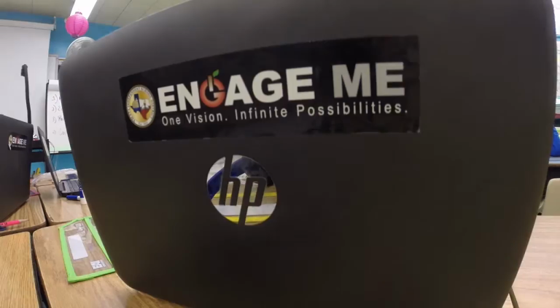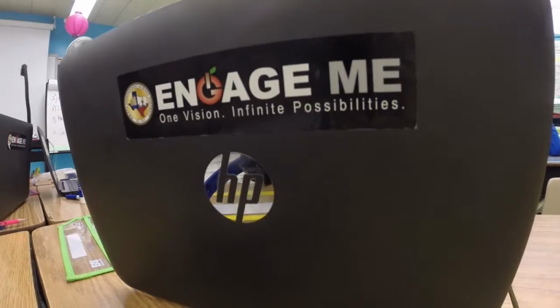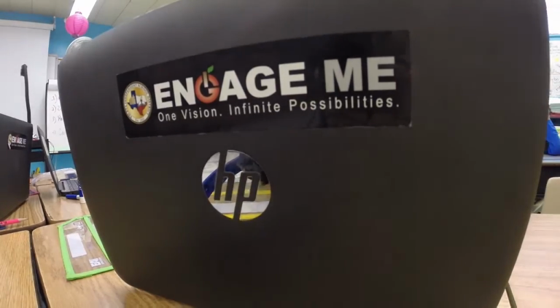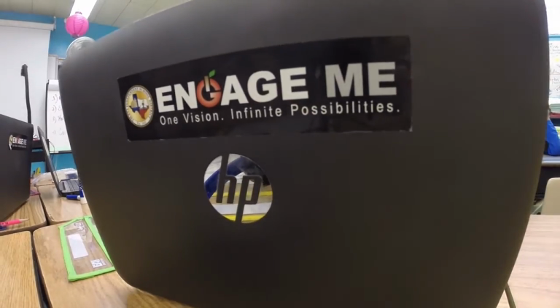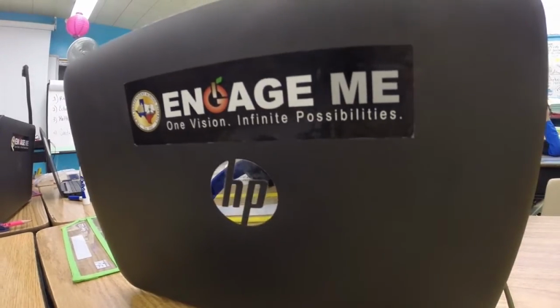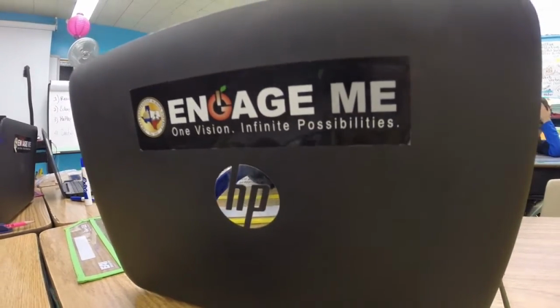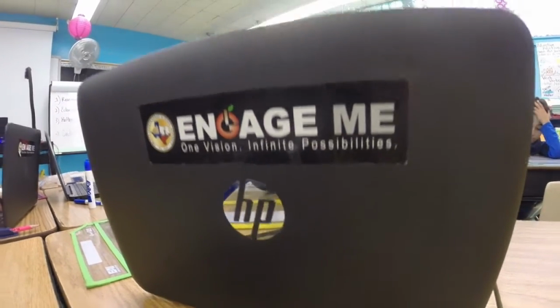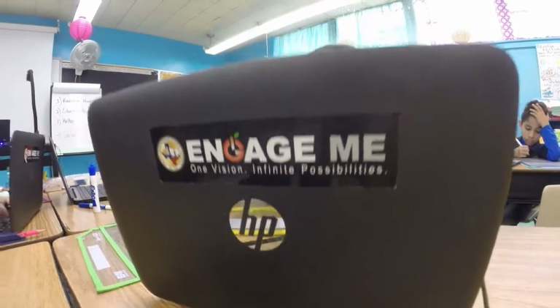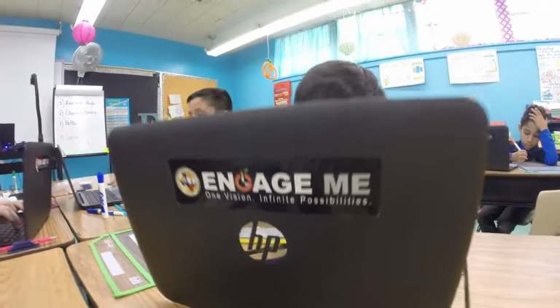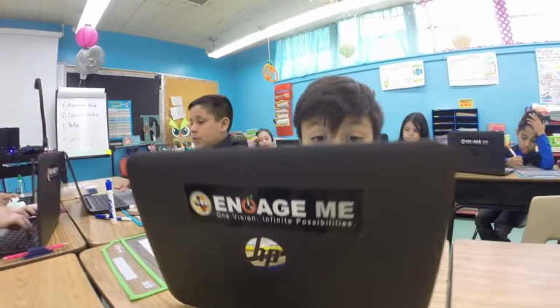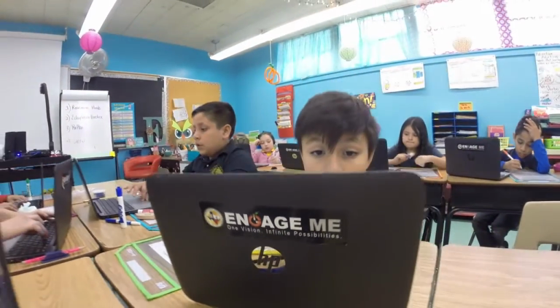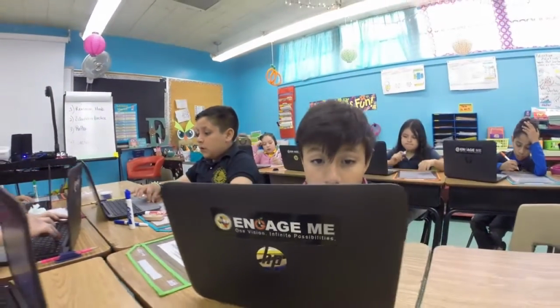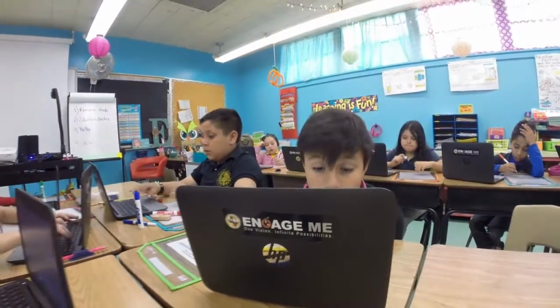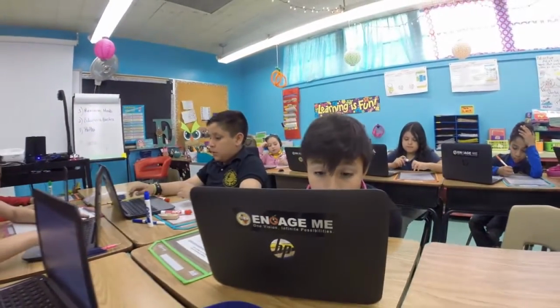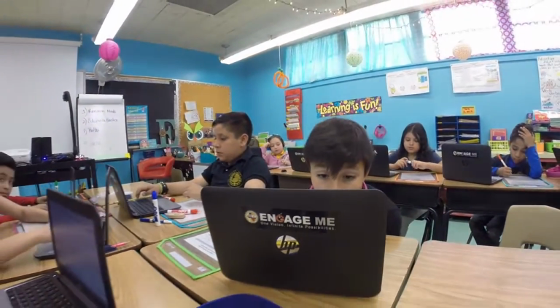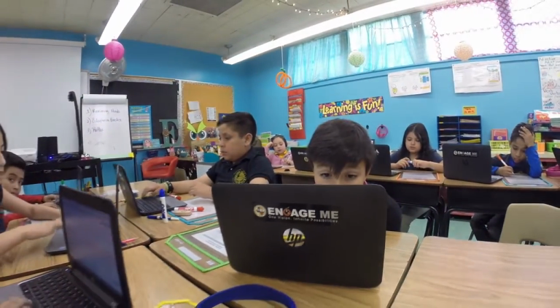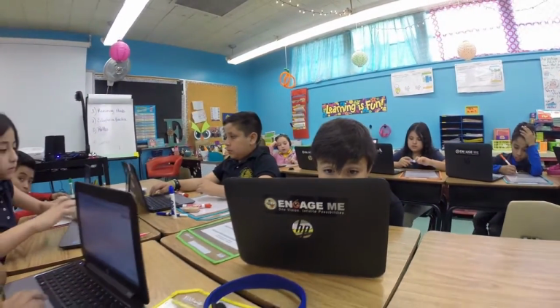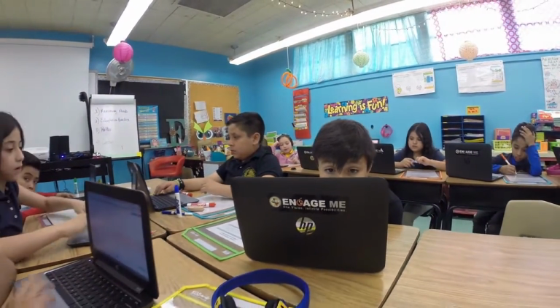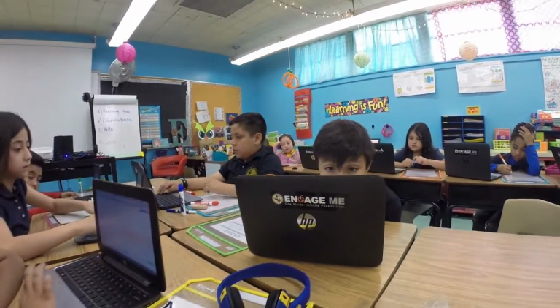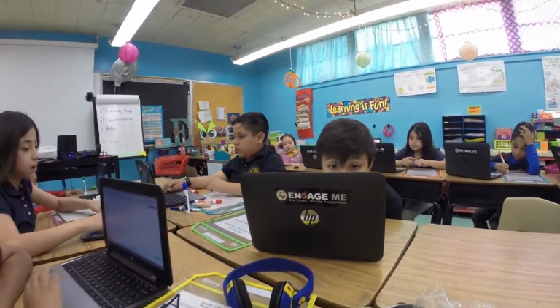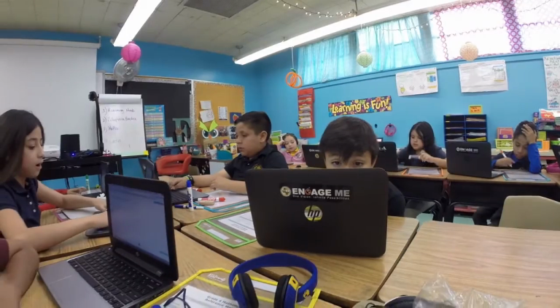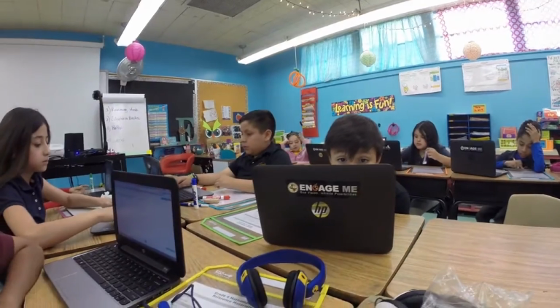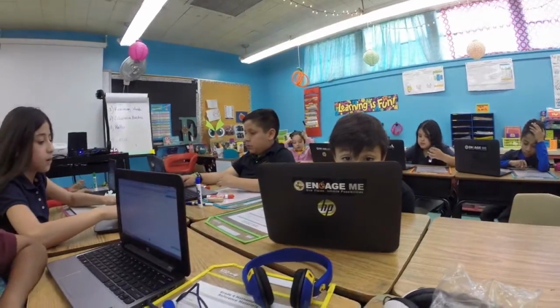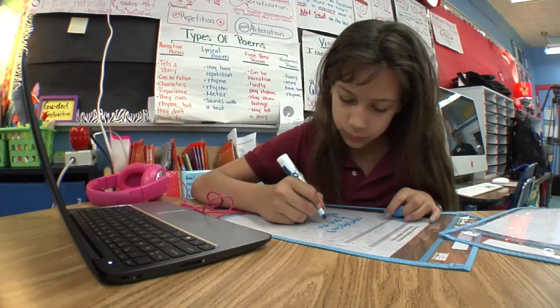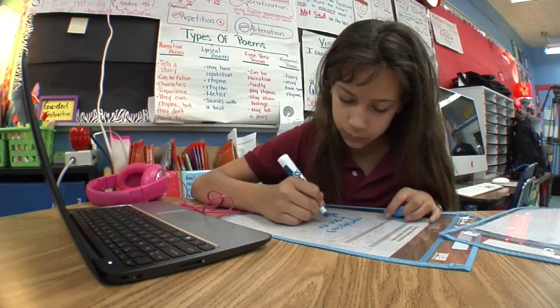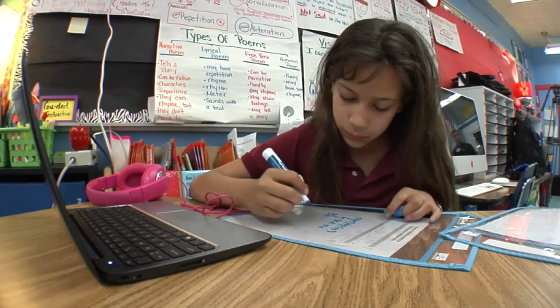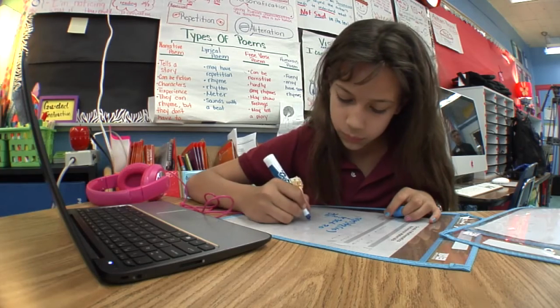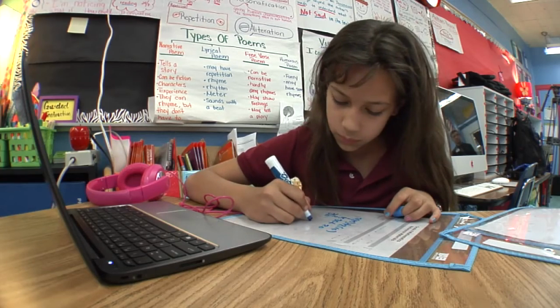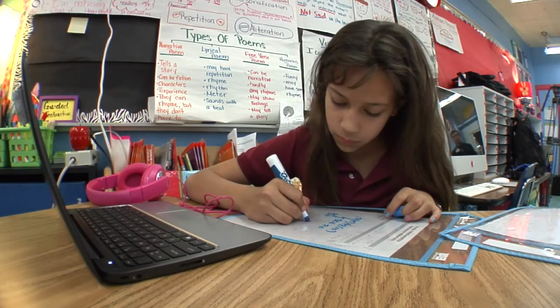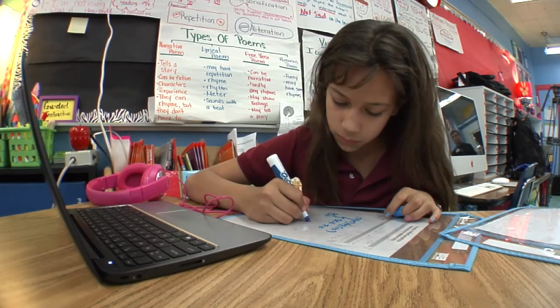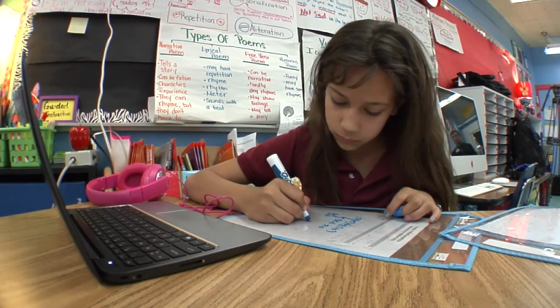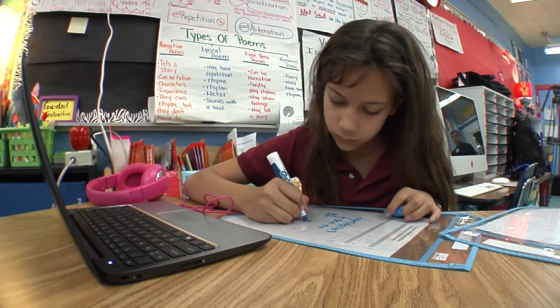We've used it for everything — reading, math, science, social studies, you name it. There's always something that you can use with technology.